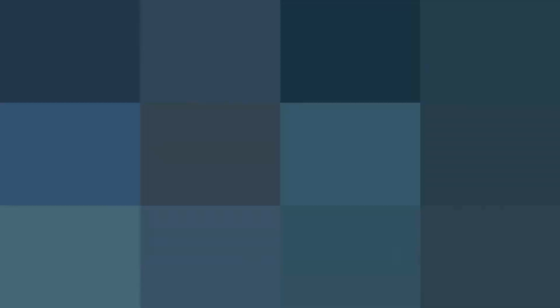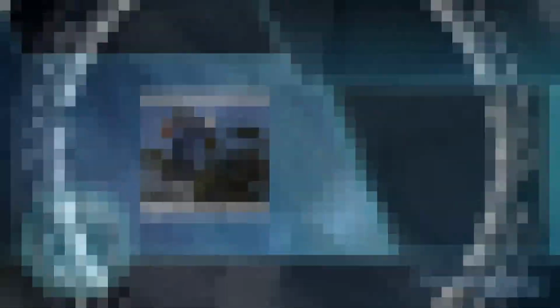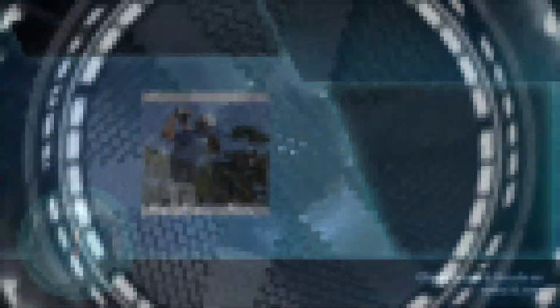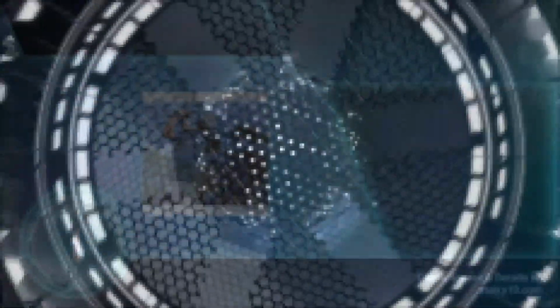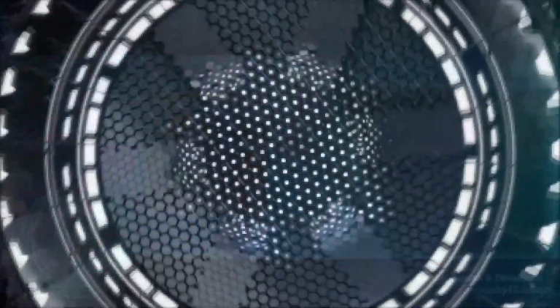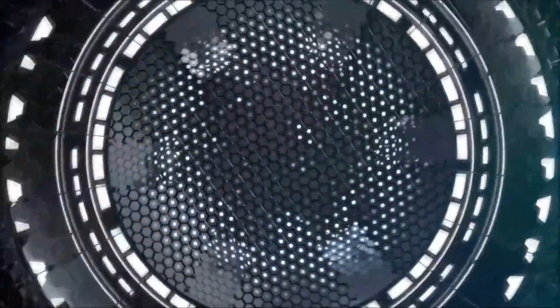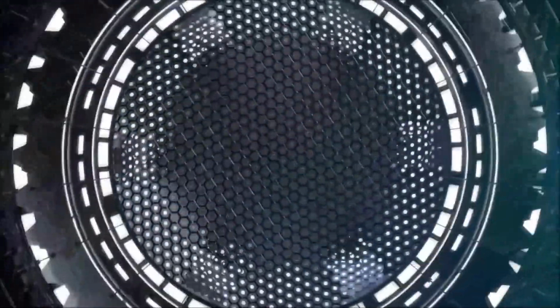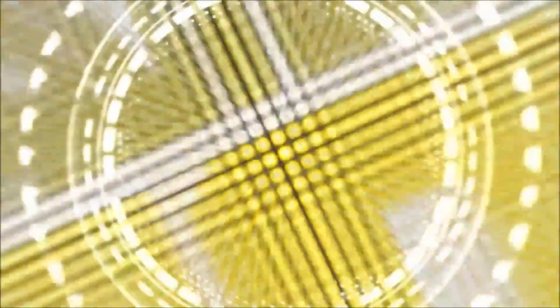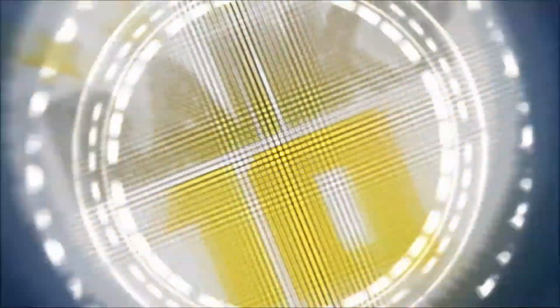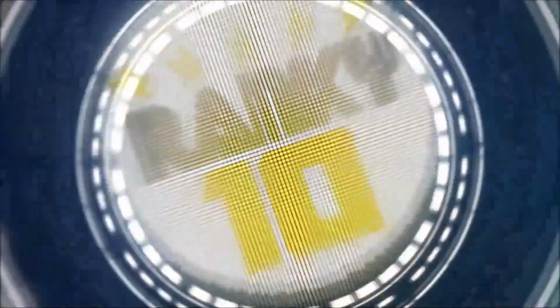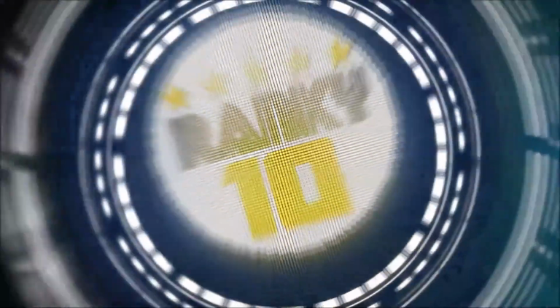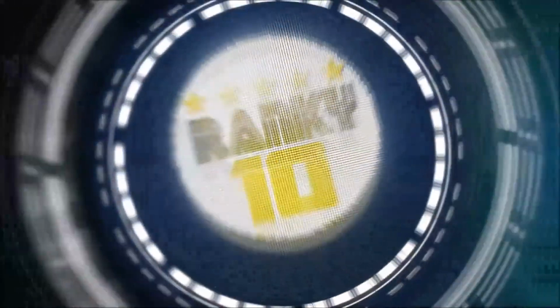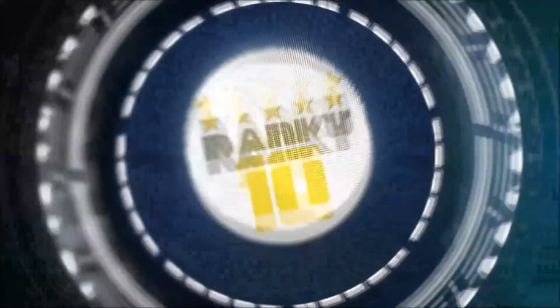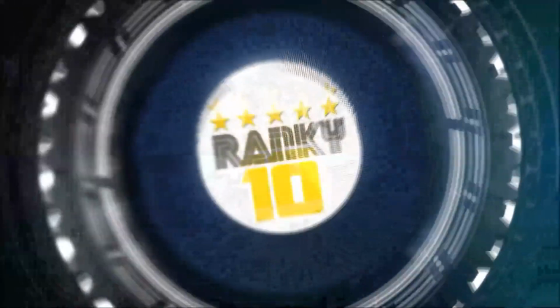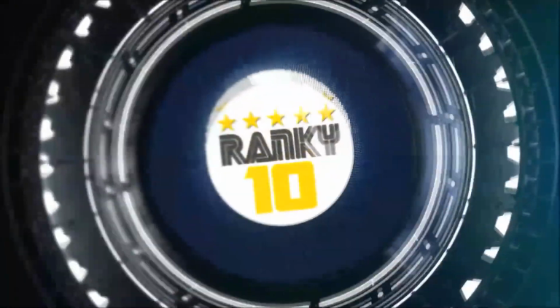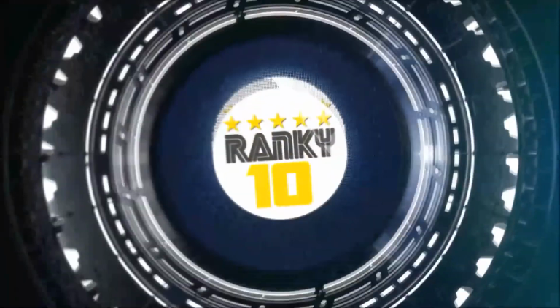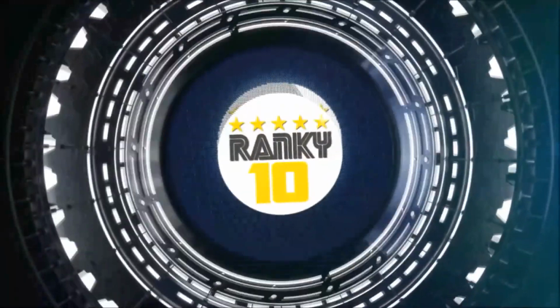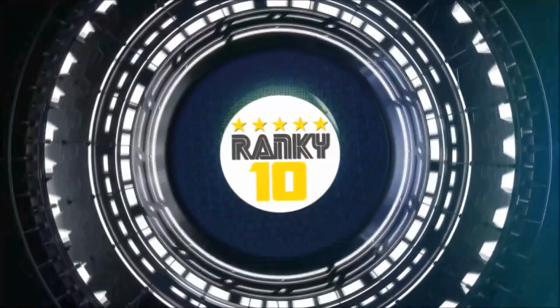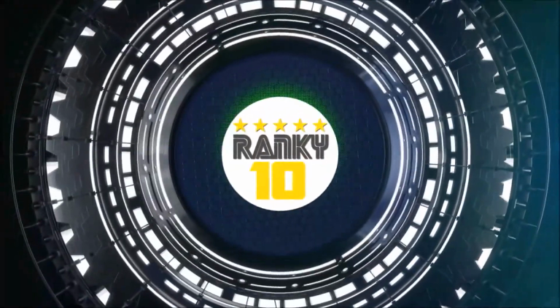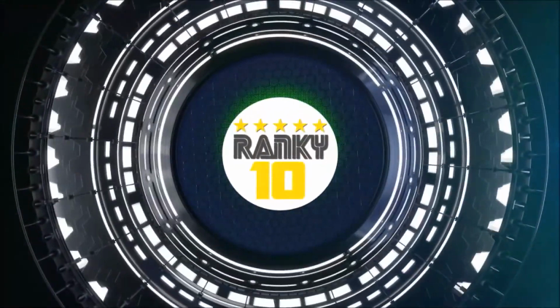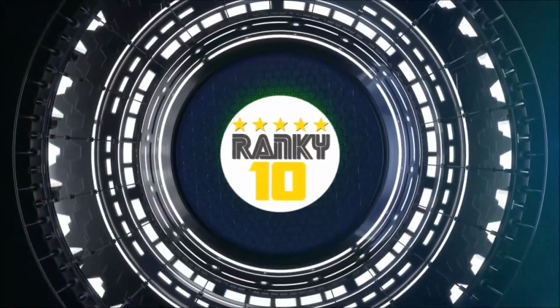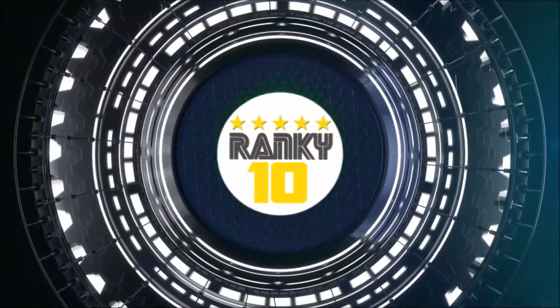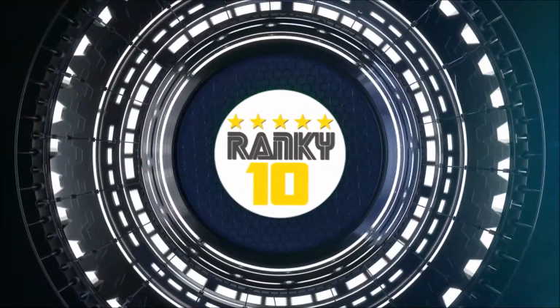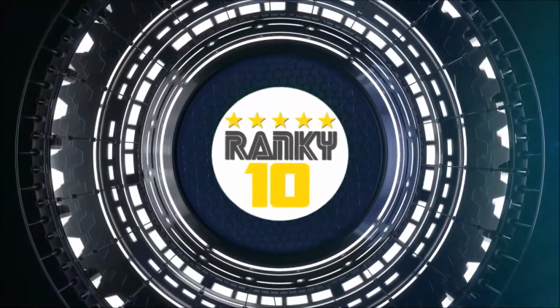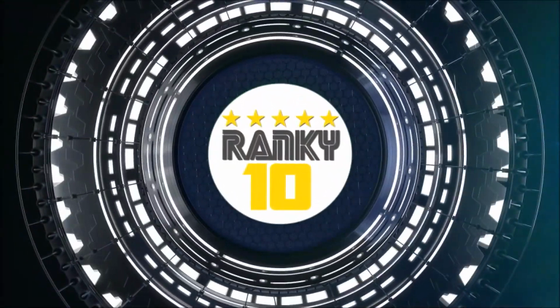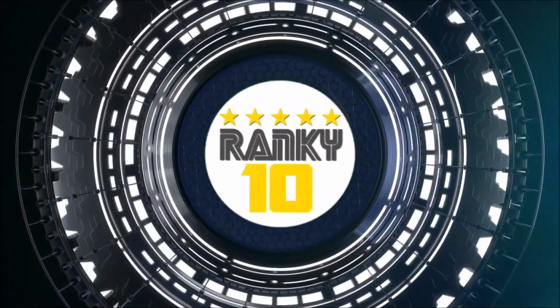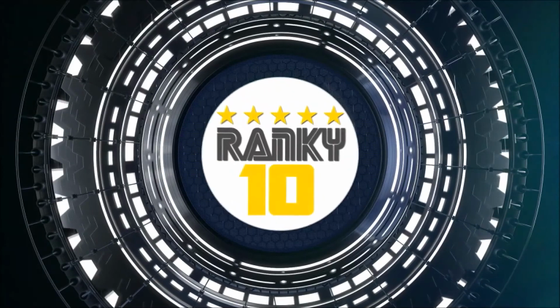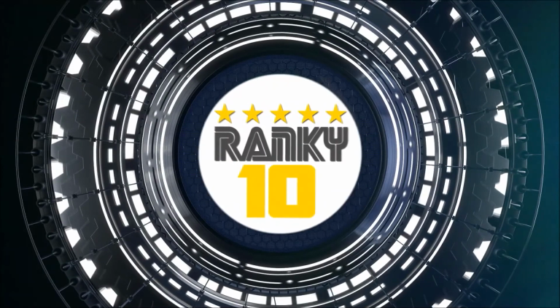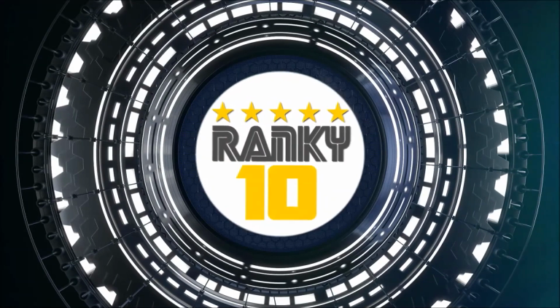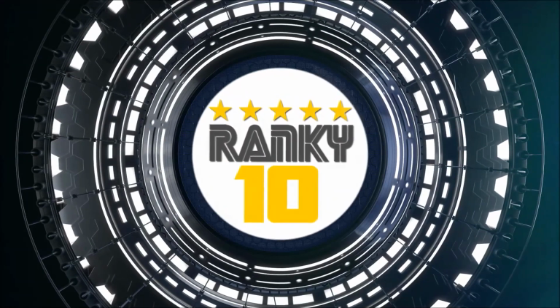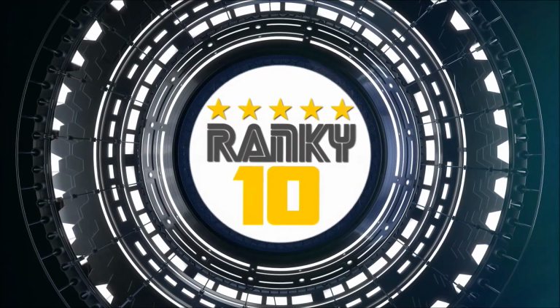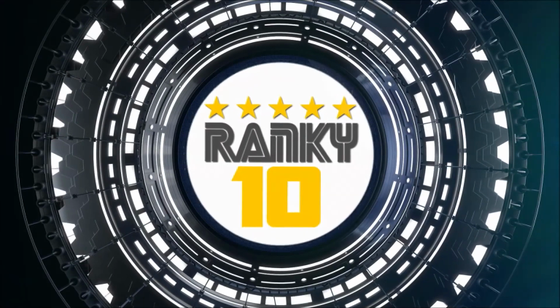For more information, check out ranking scores and more details on Ranky10.com.